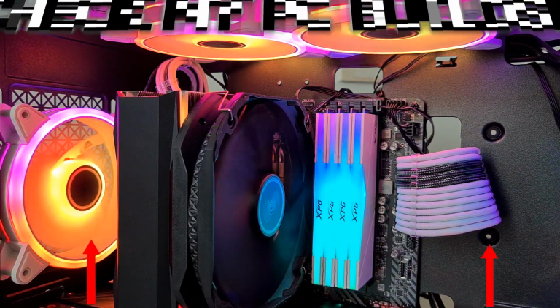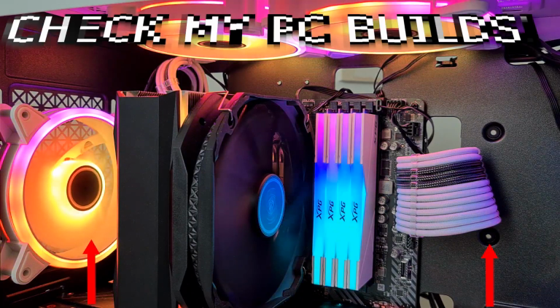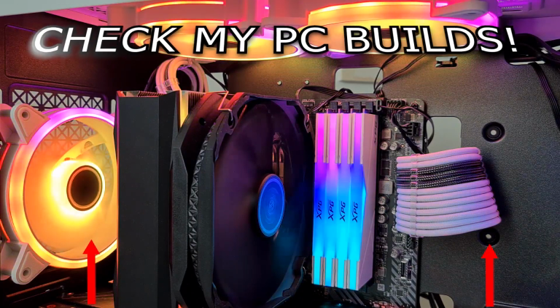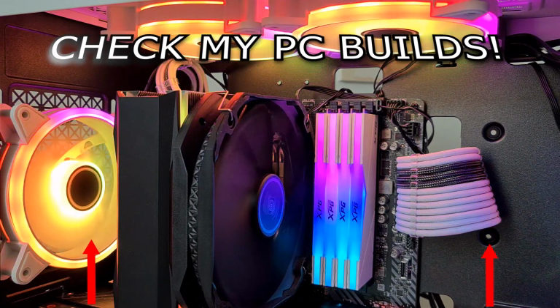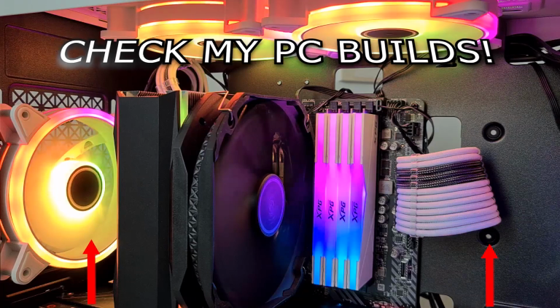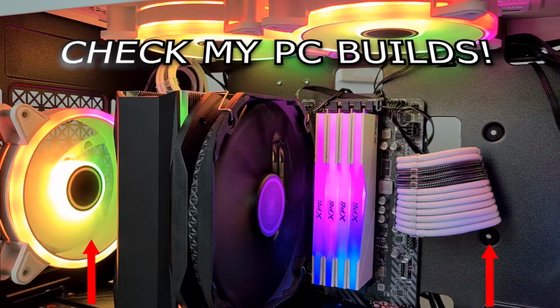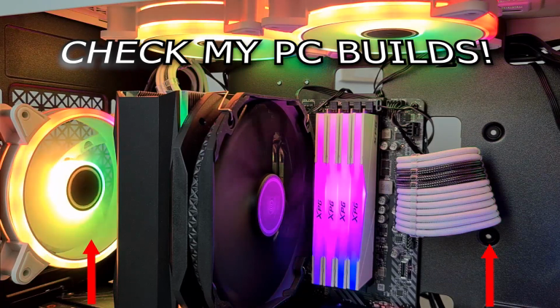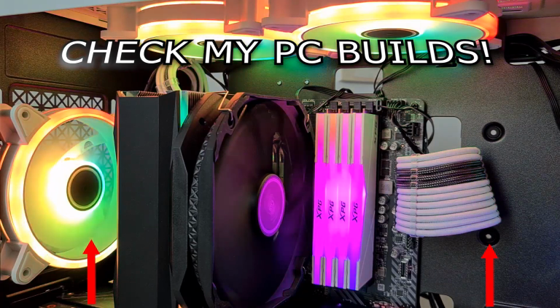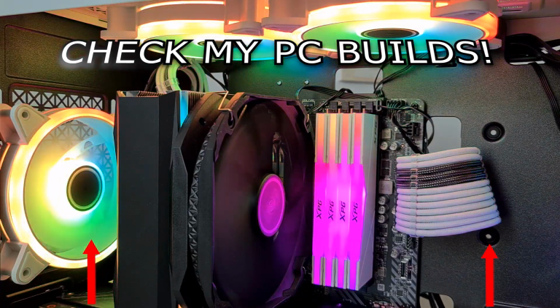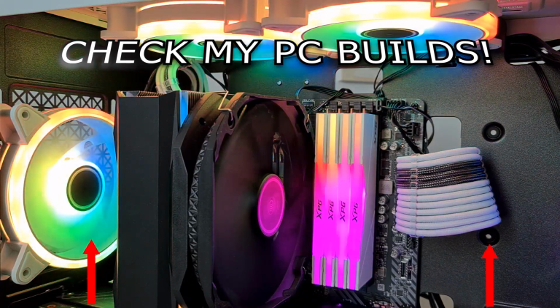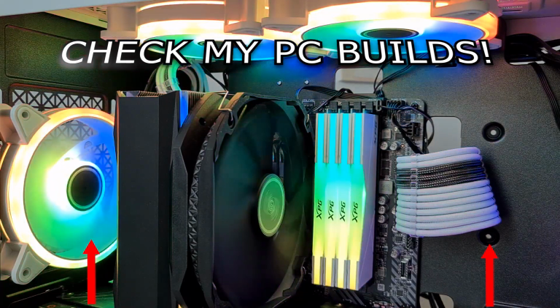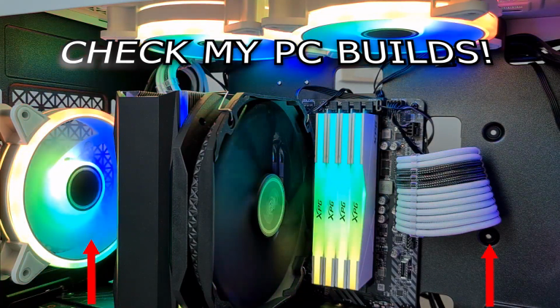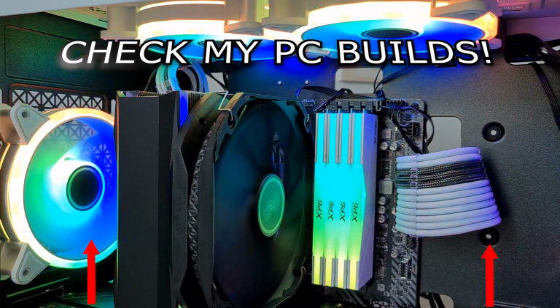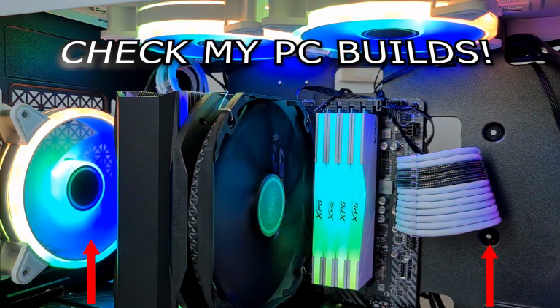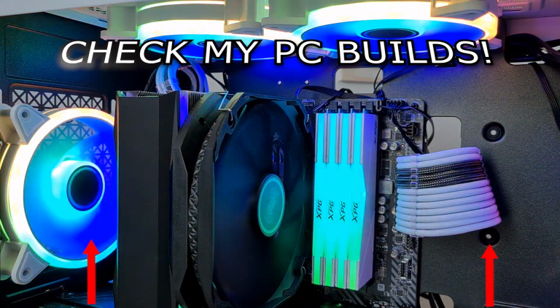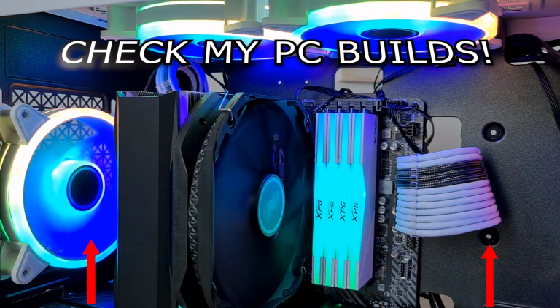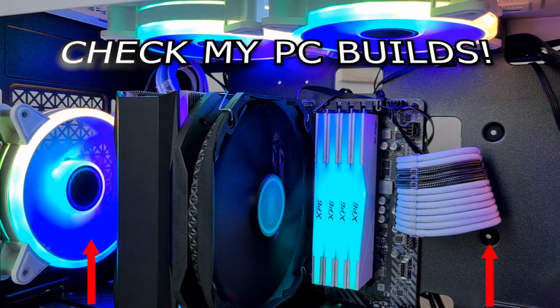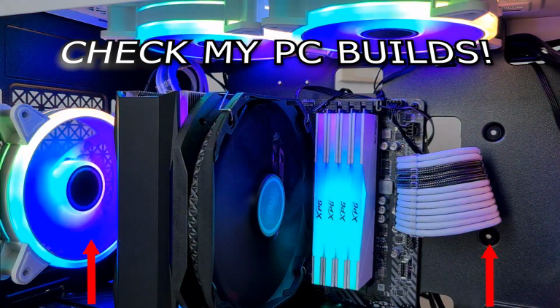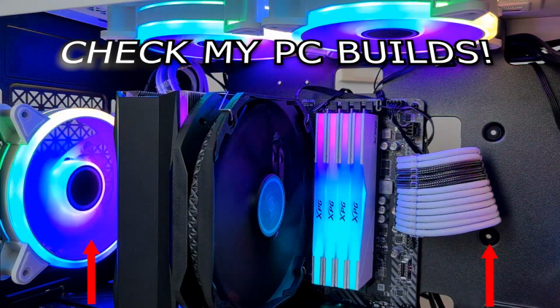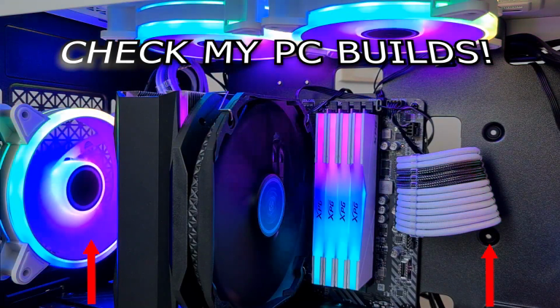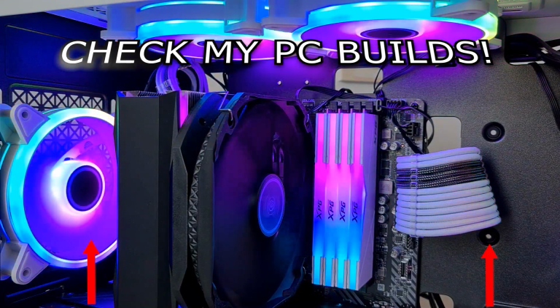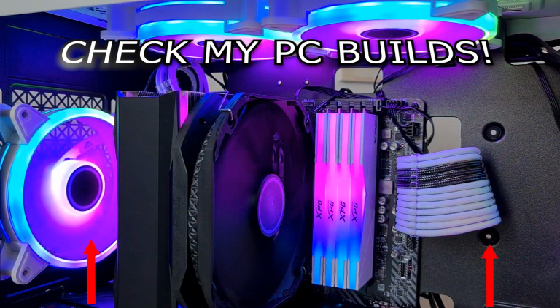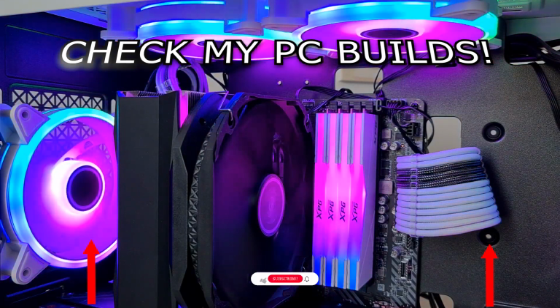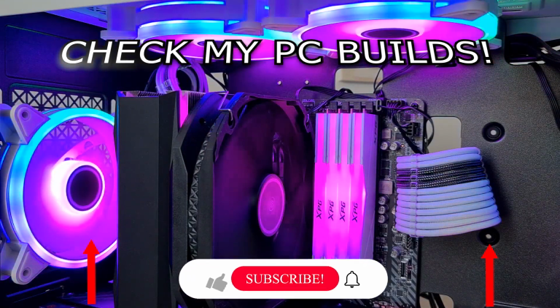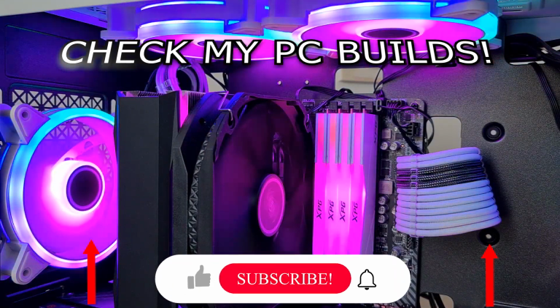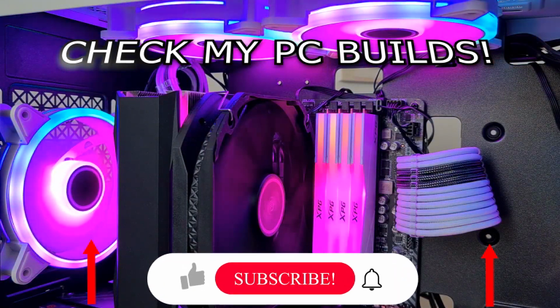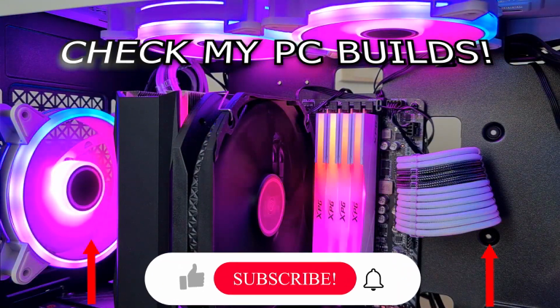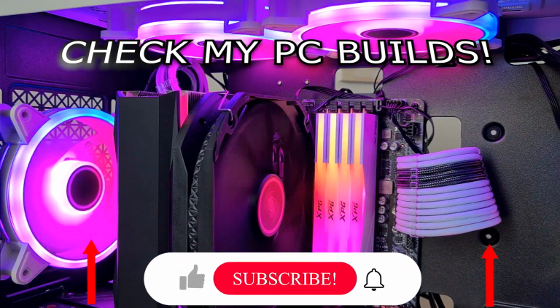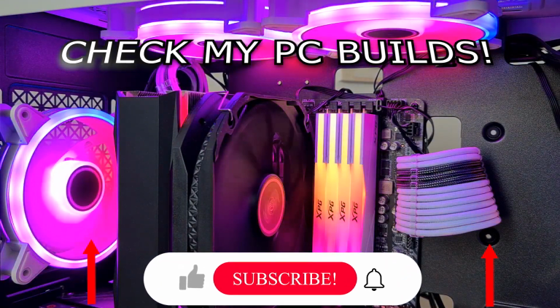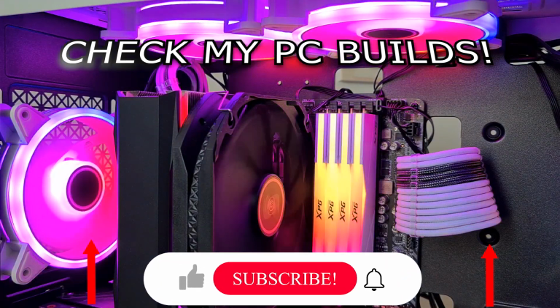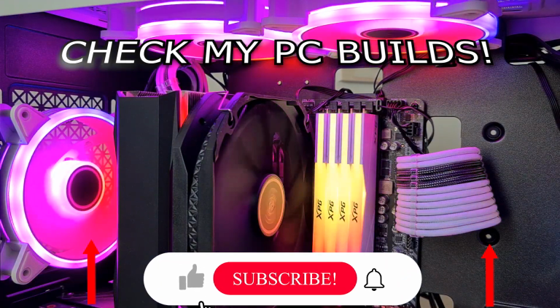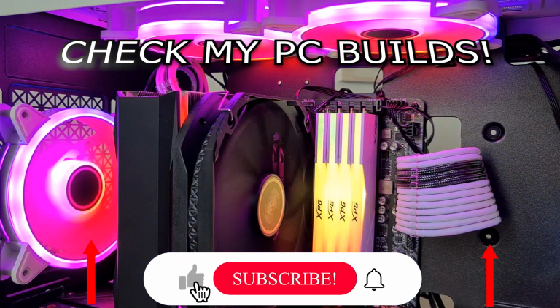I hope you like this video guys. If you do, please like and subscribe to the channel — it will help me a lot, and see you on the next one.